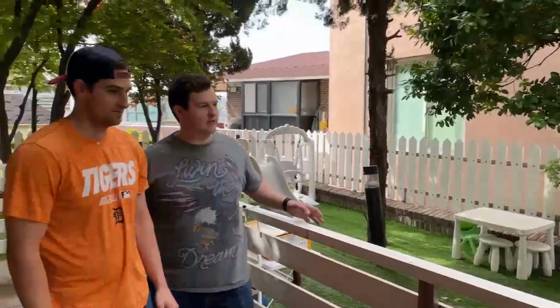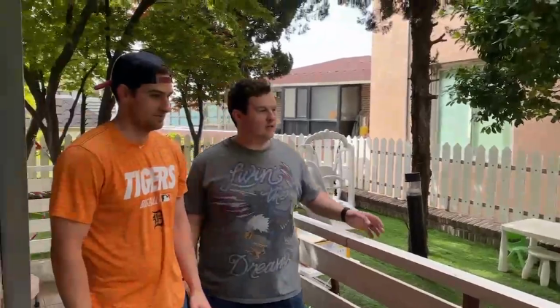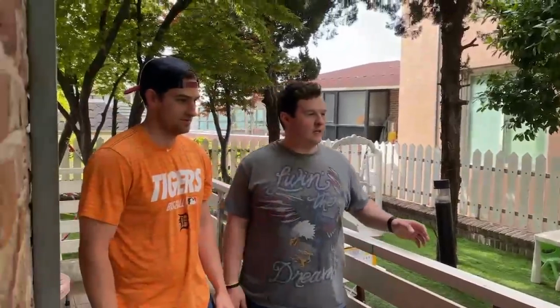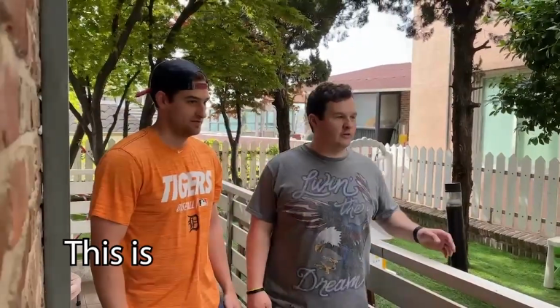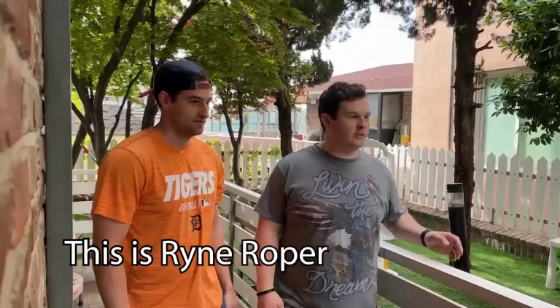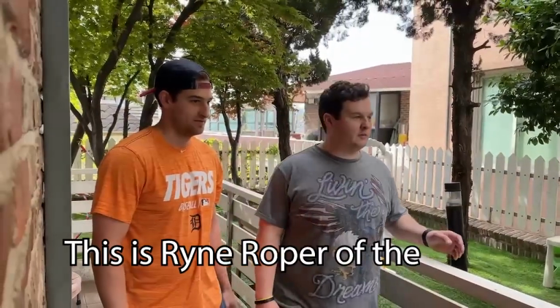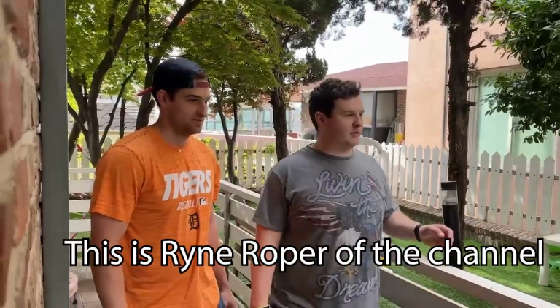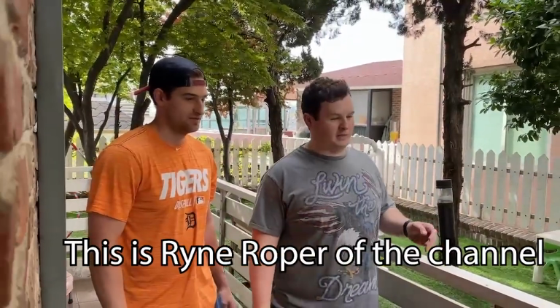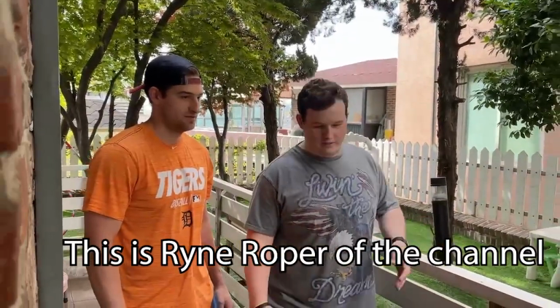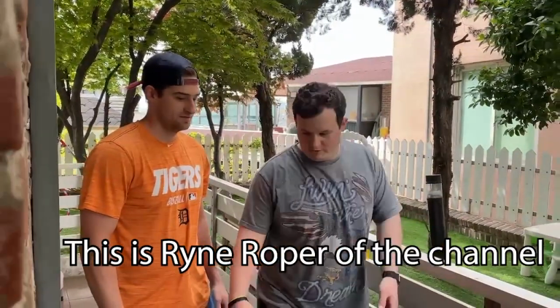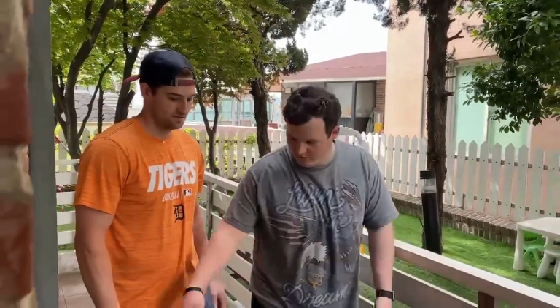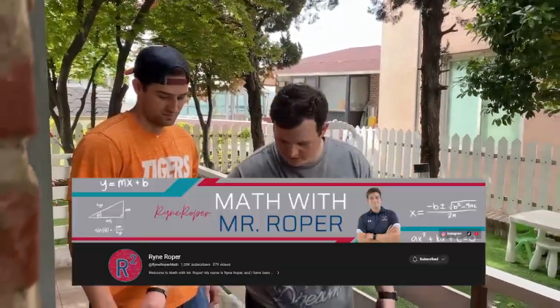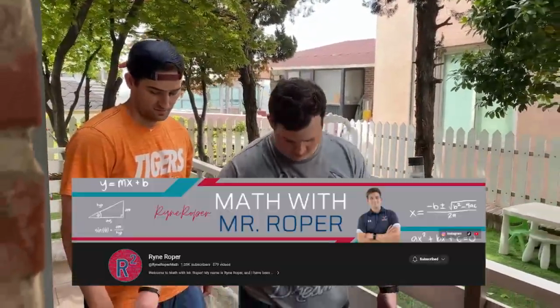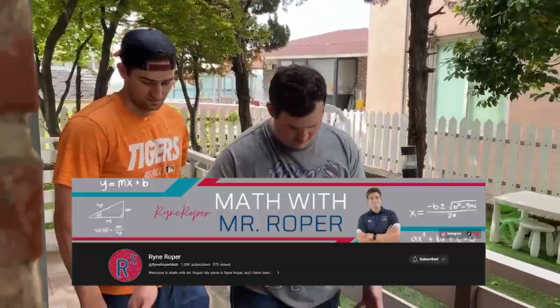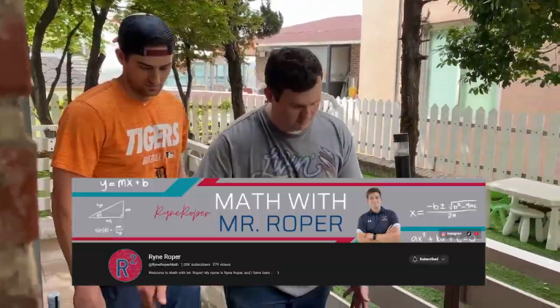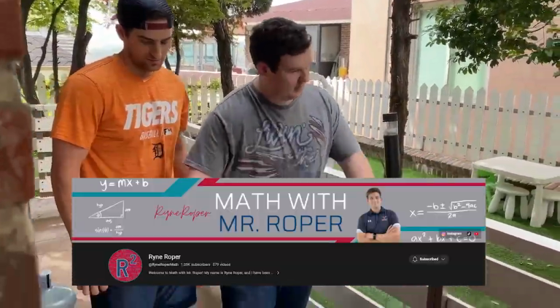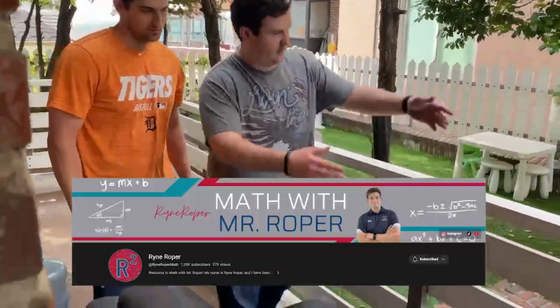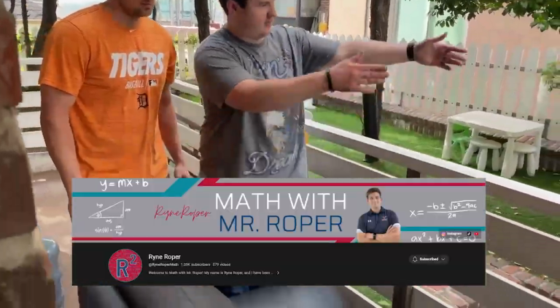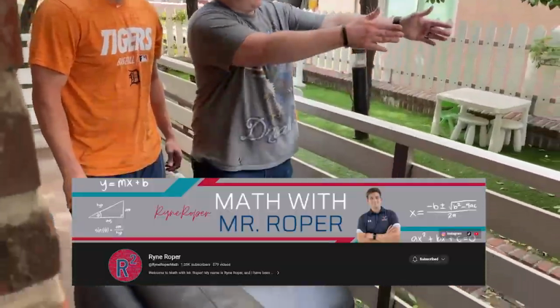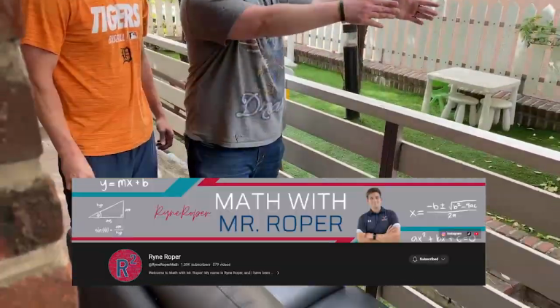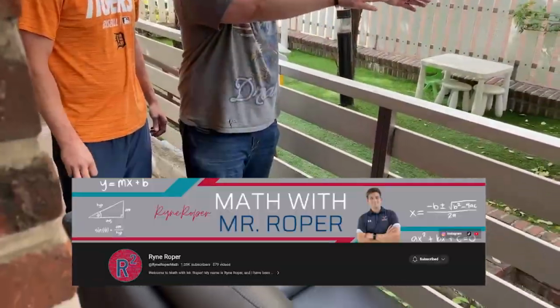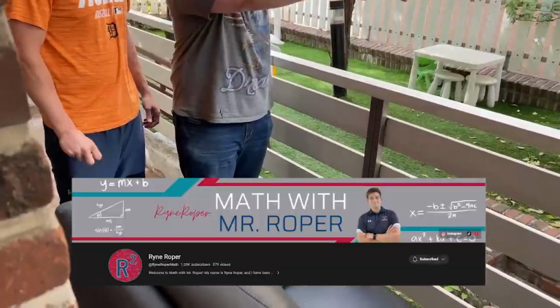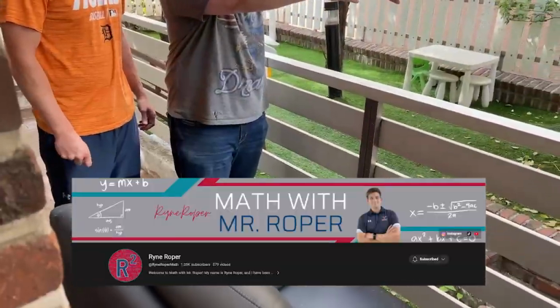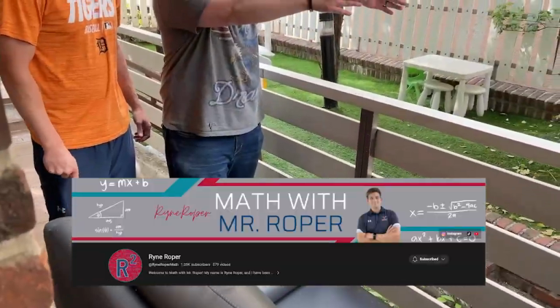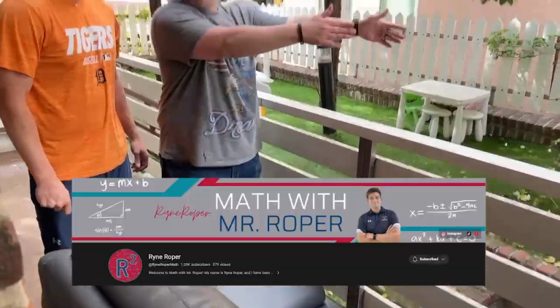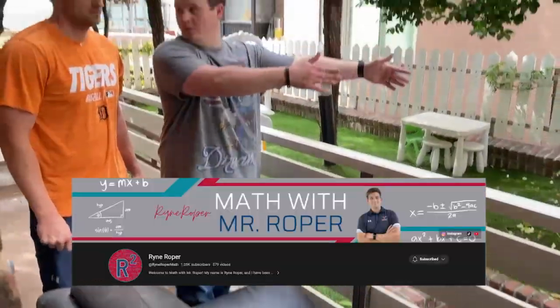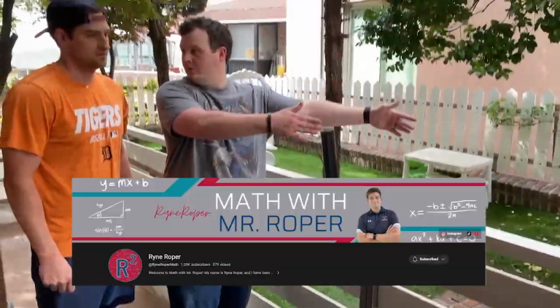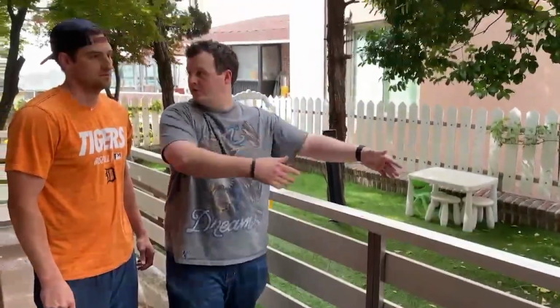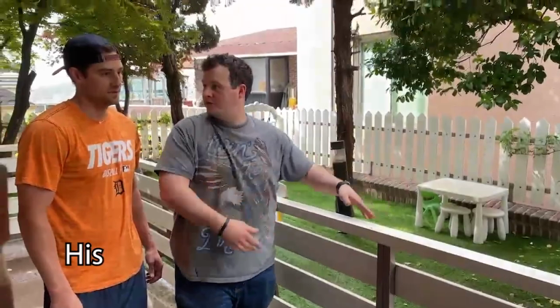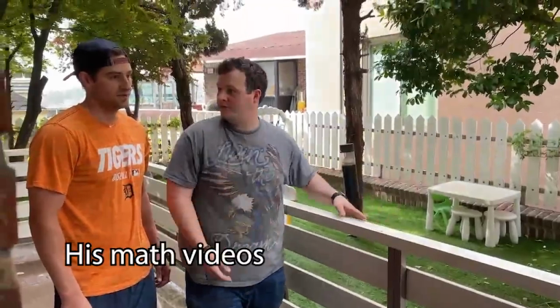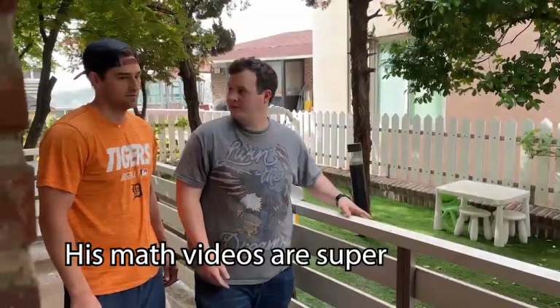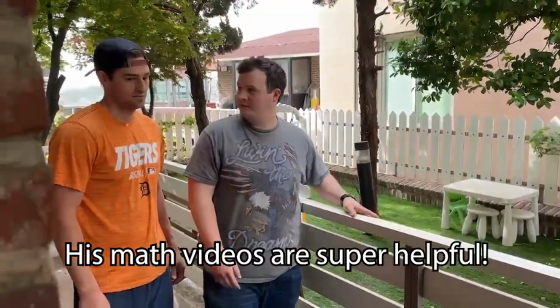The only thing I'm worried about is whether or not this width is gonna fit between those two bars — does that make sense?